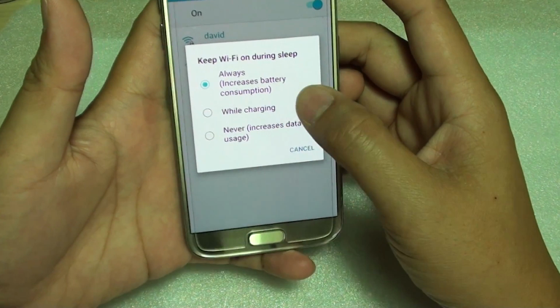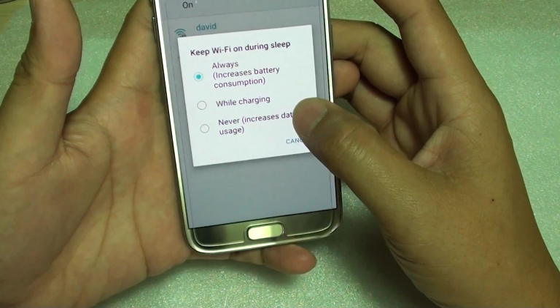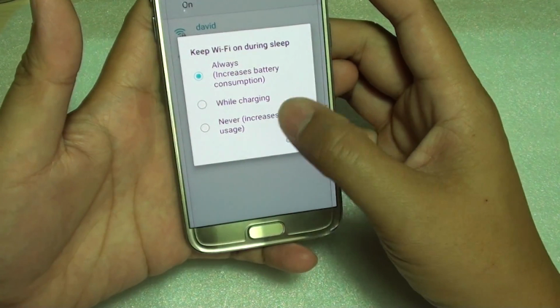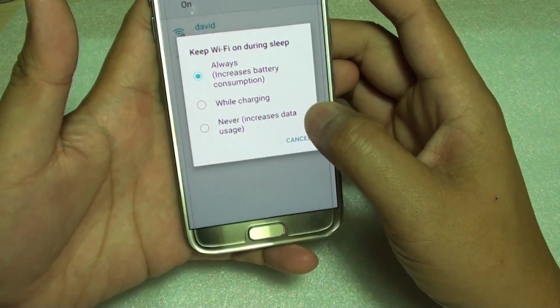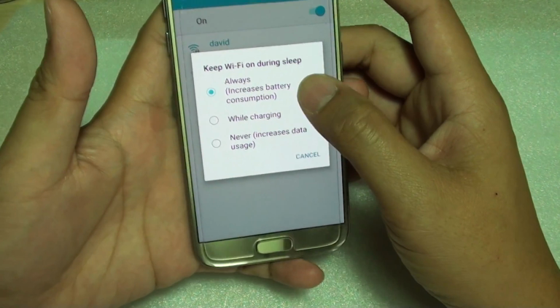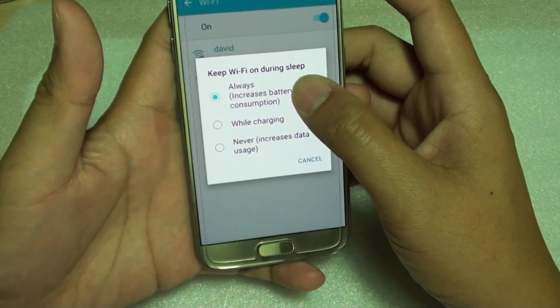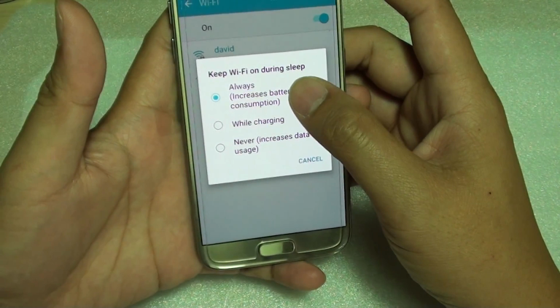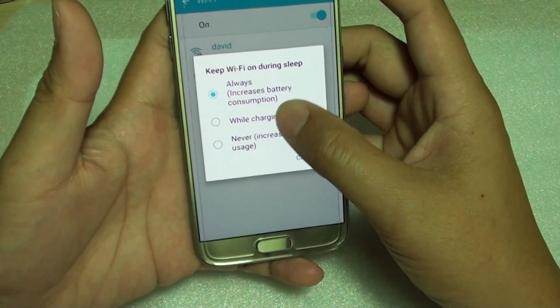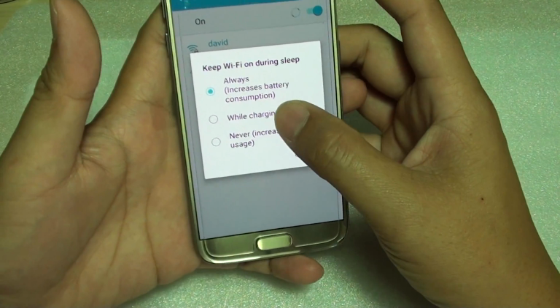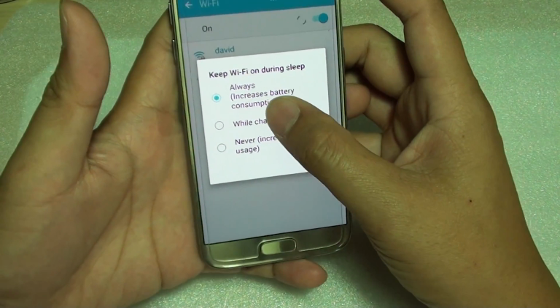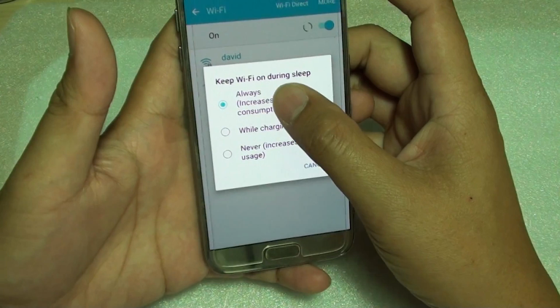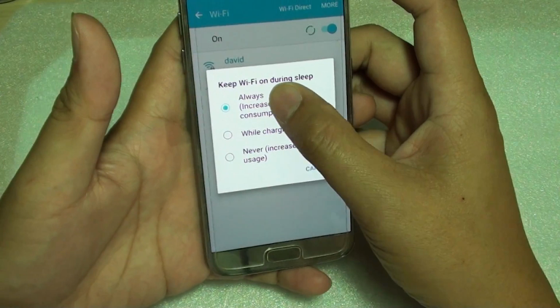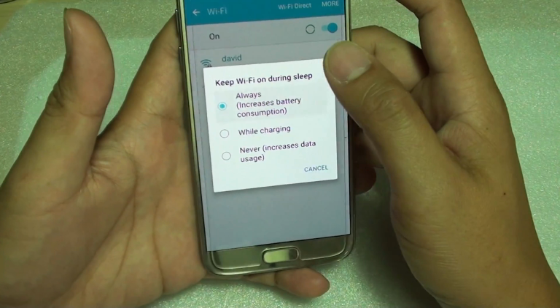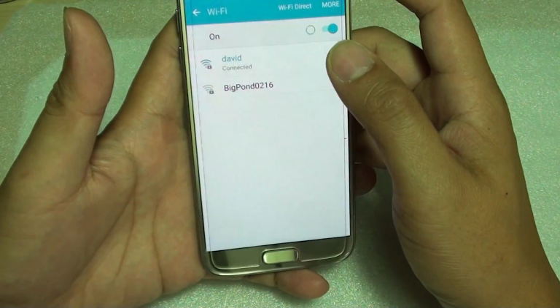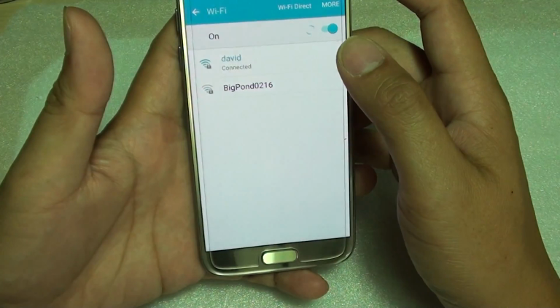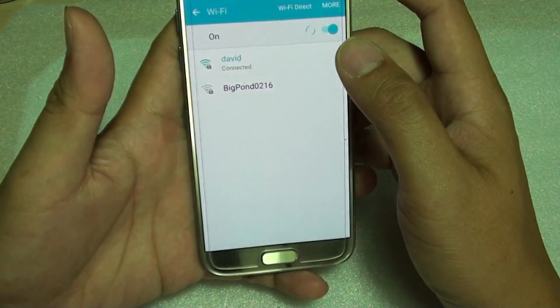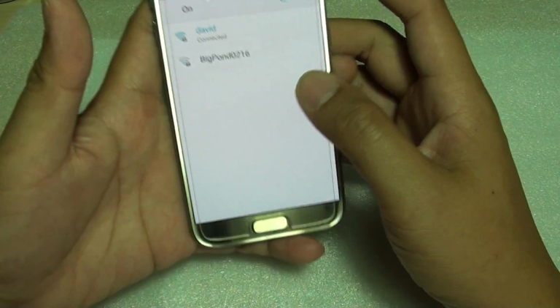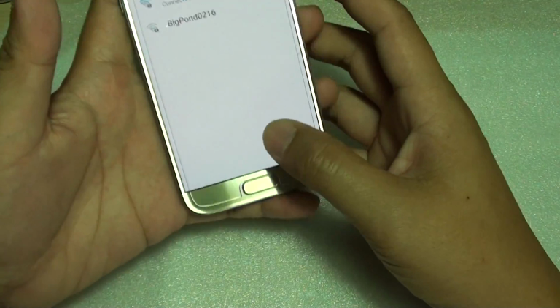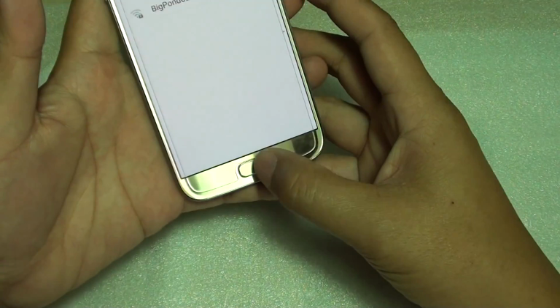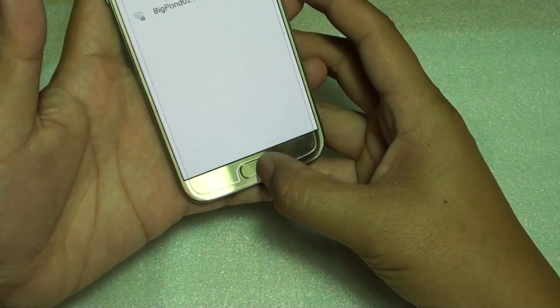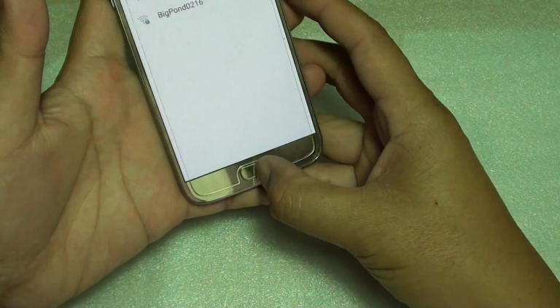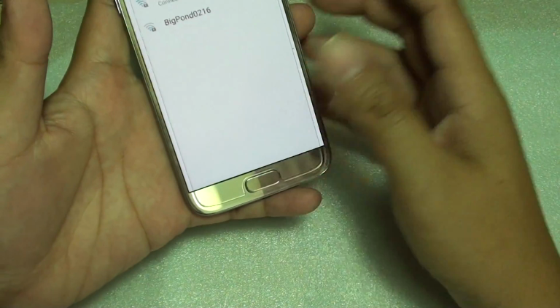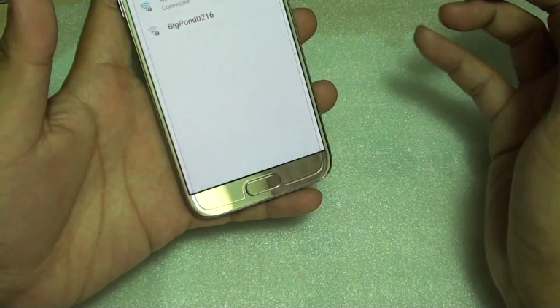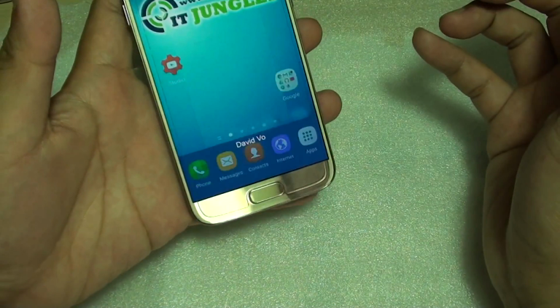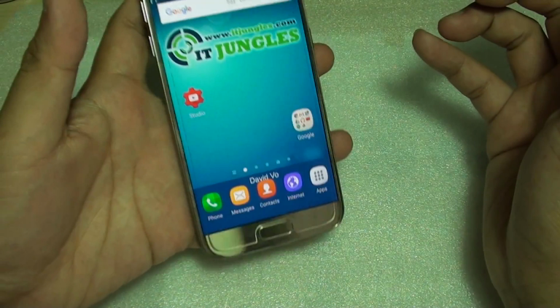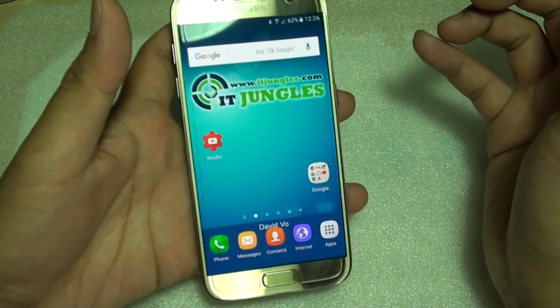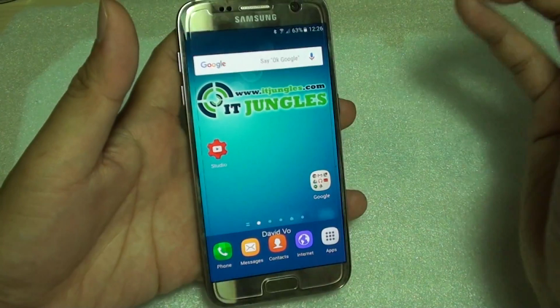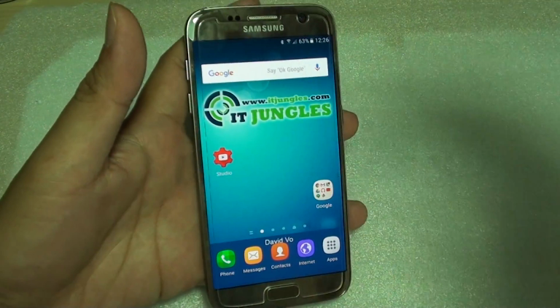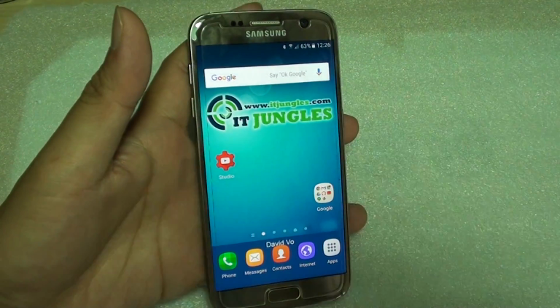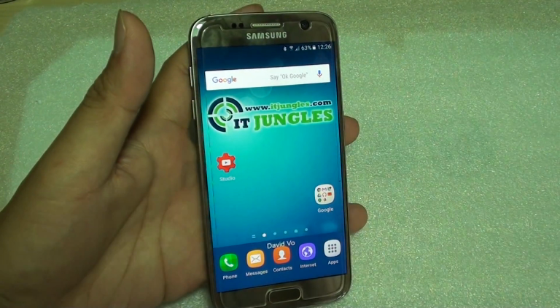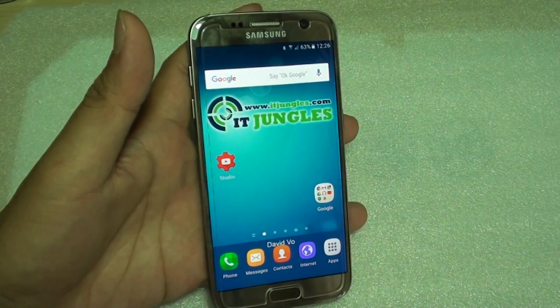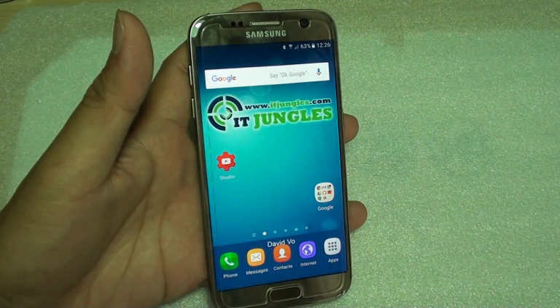From here you can choose 'Always', 'While Charging', or 'Never'. Select one of the options and then press the home key to finish. Thank you for watching this video.